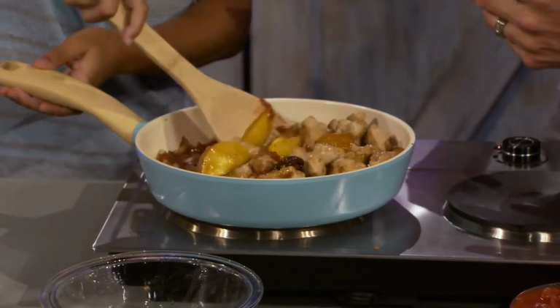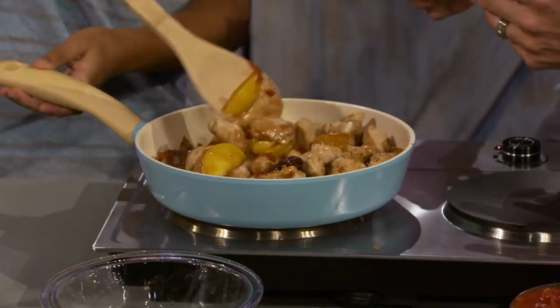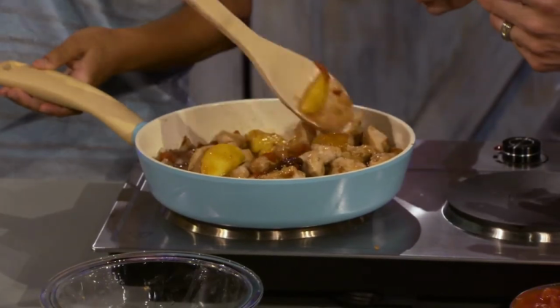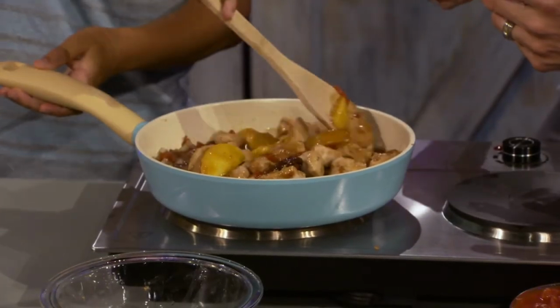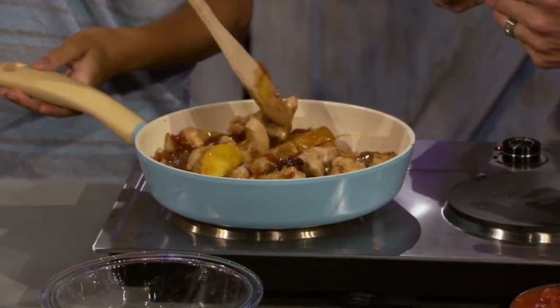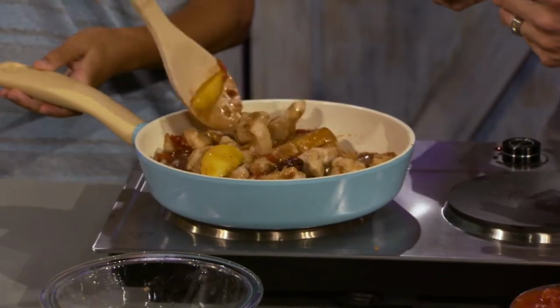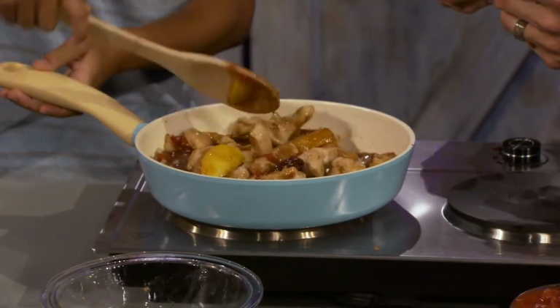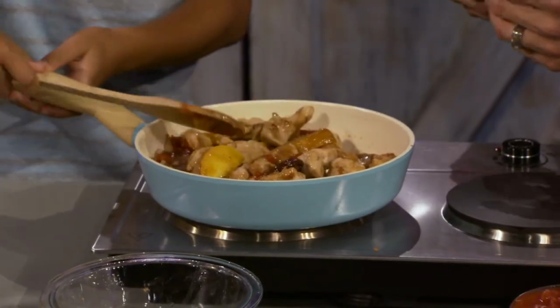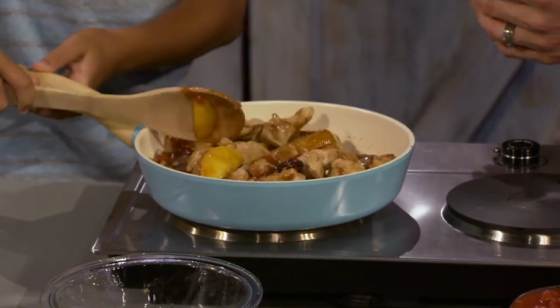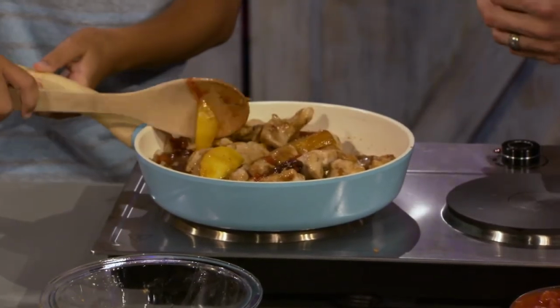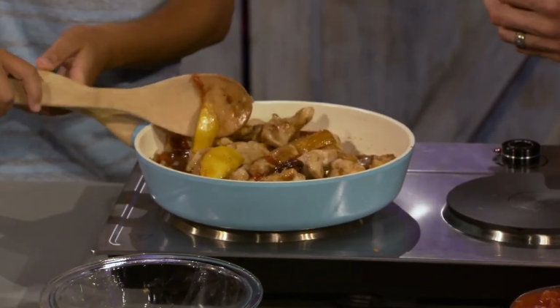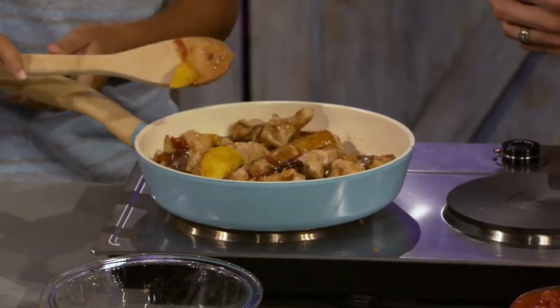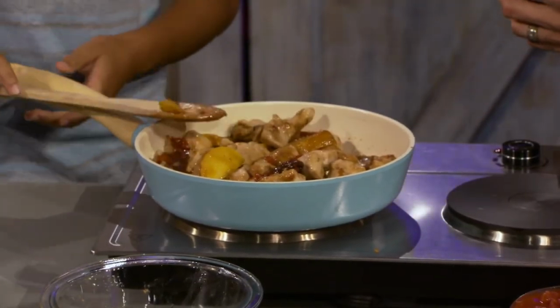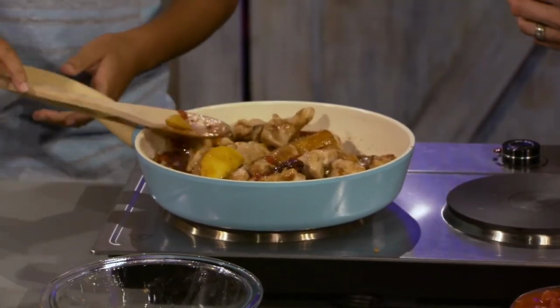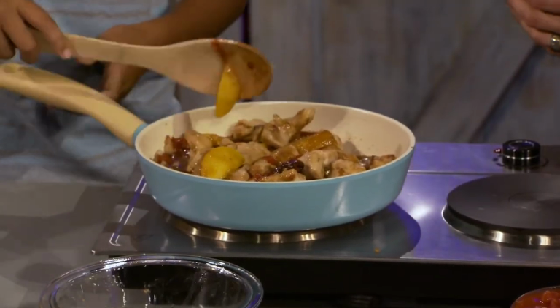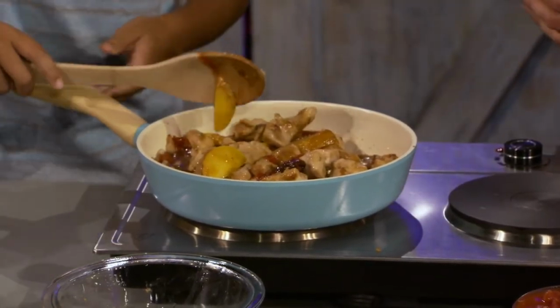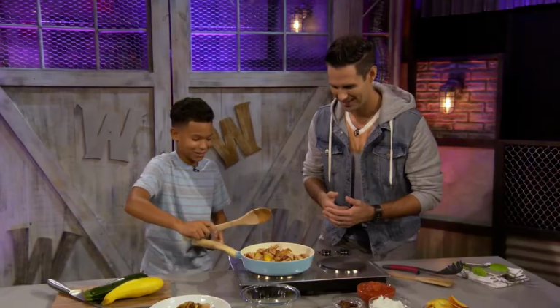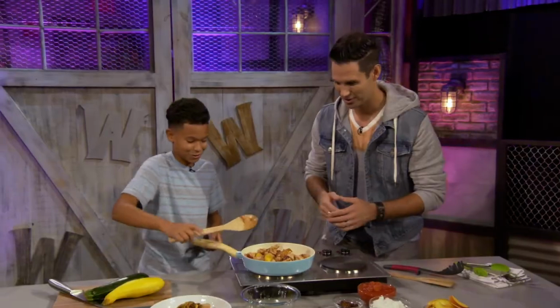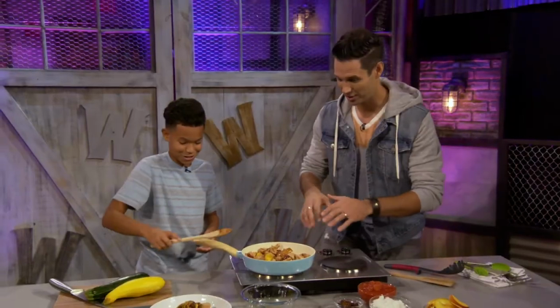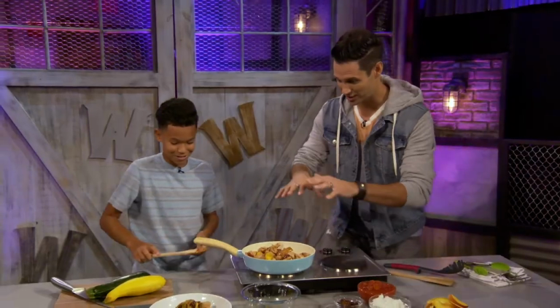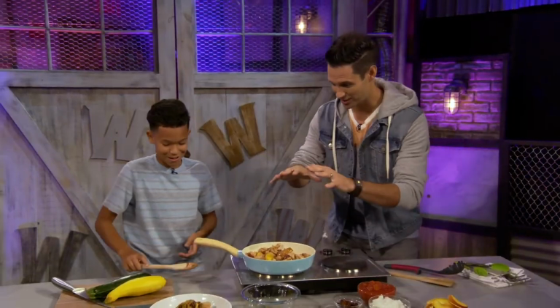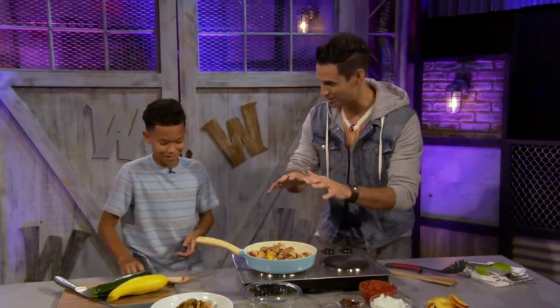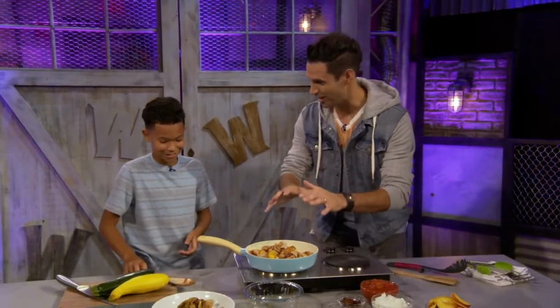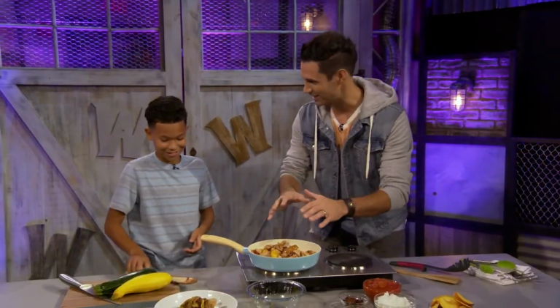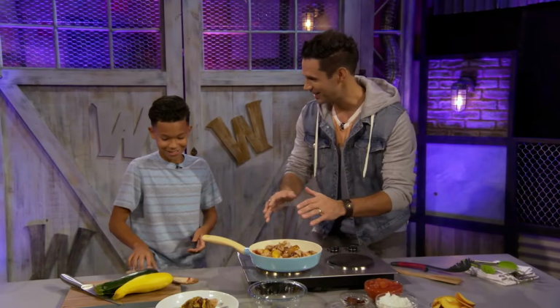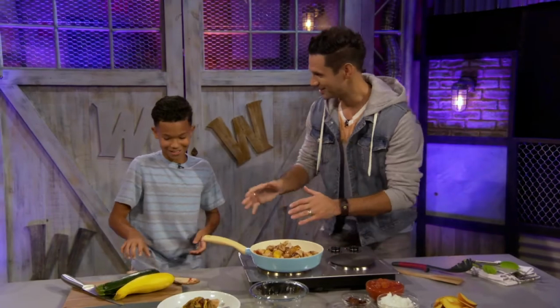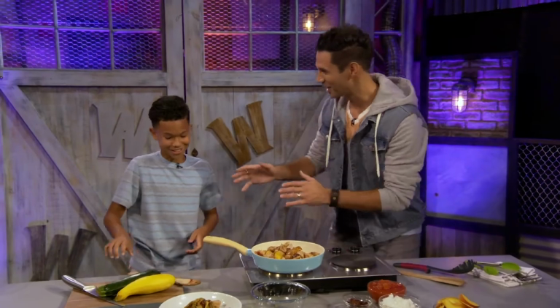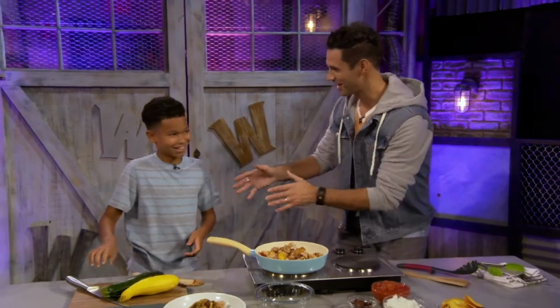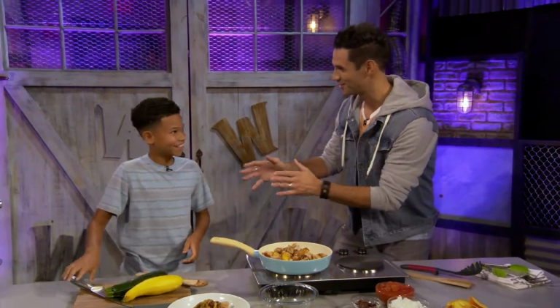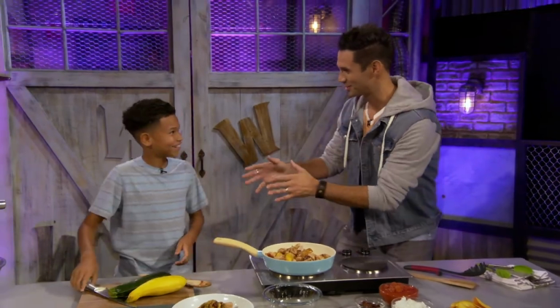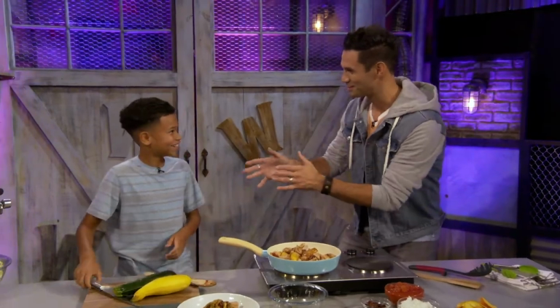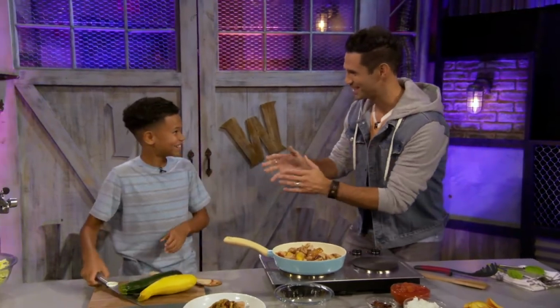Those peaches — yeah, that adds a lot, doesn't it? So this is the sauce. It's all about the Georgia peach.